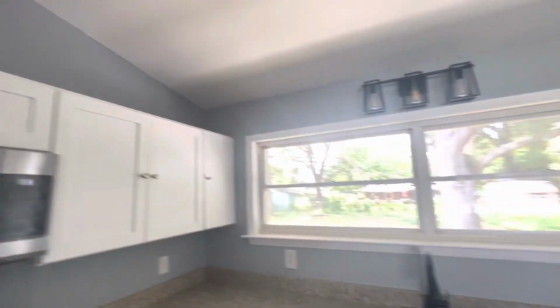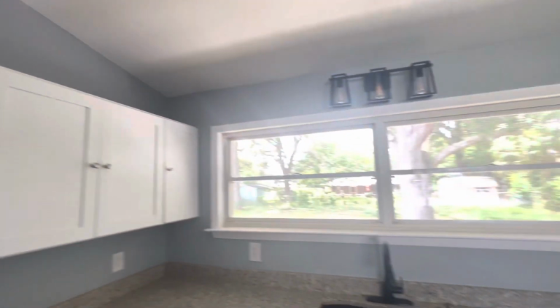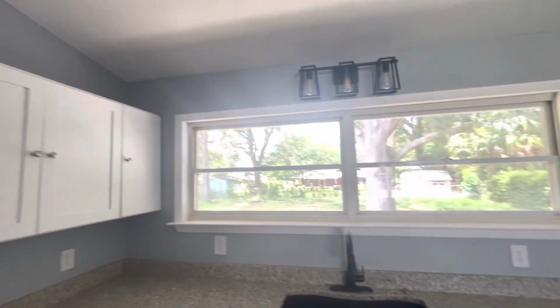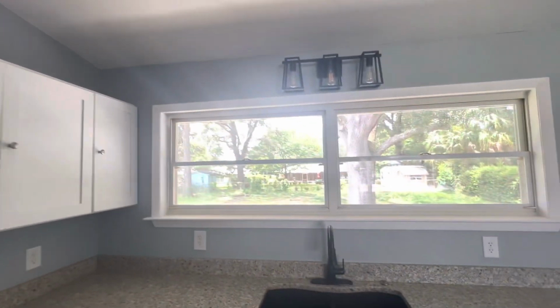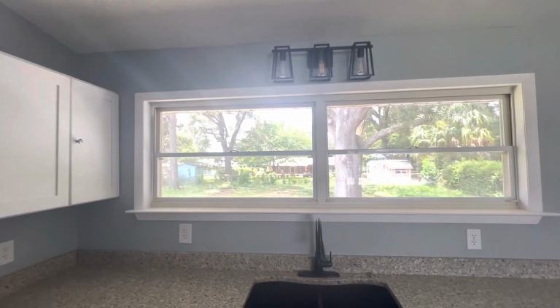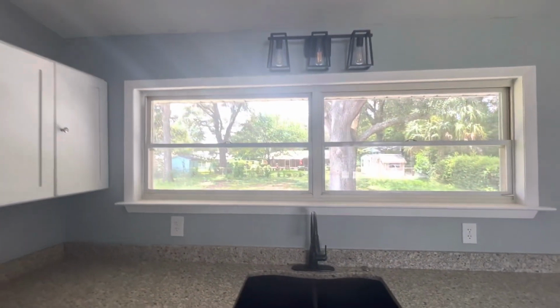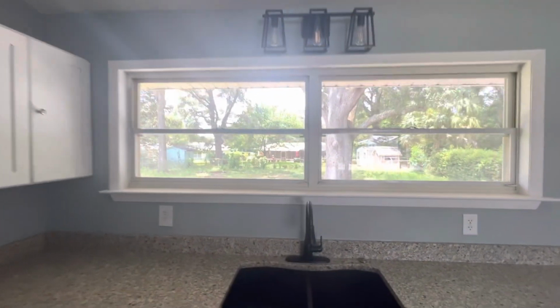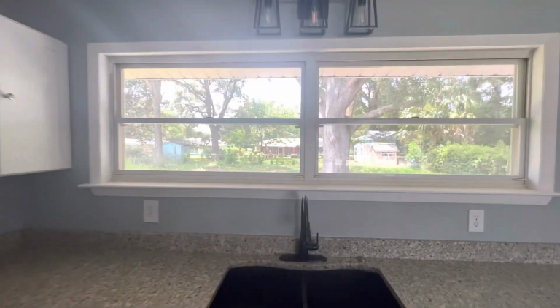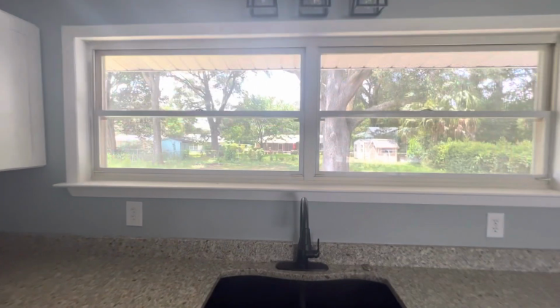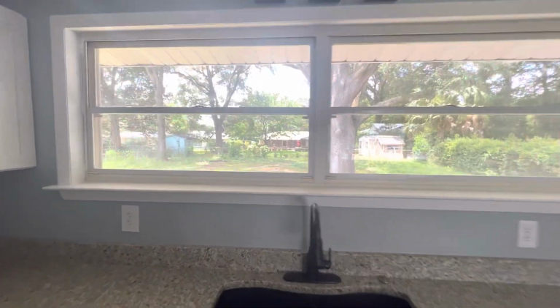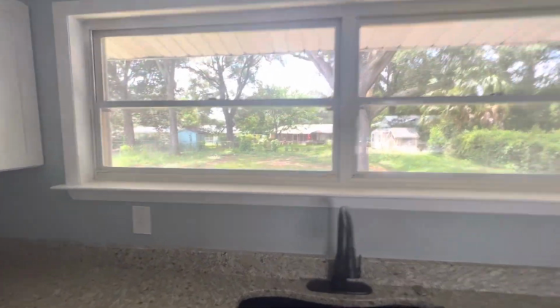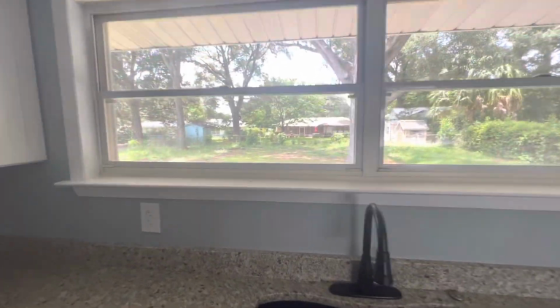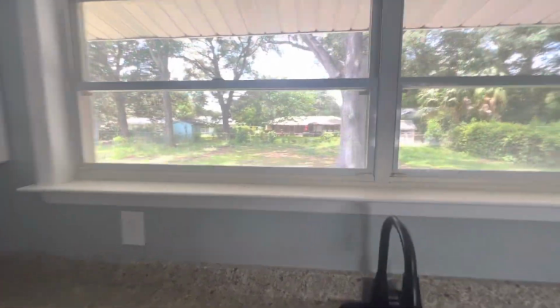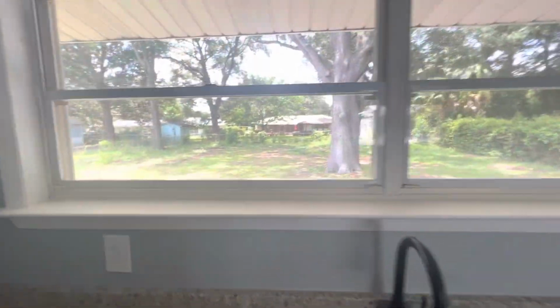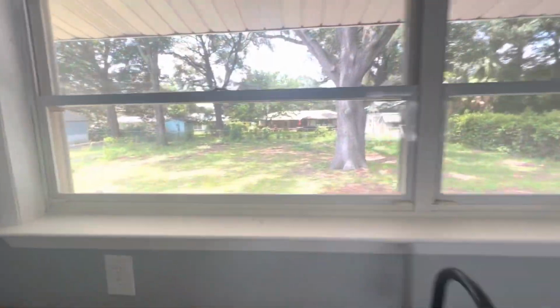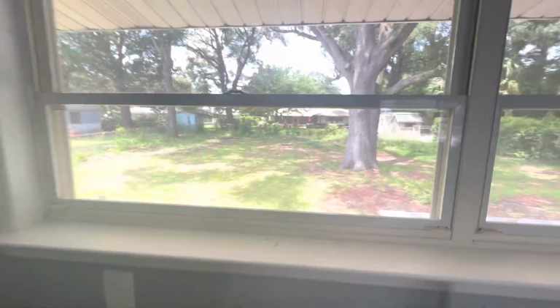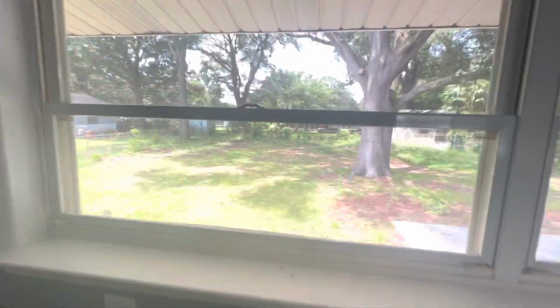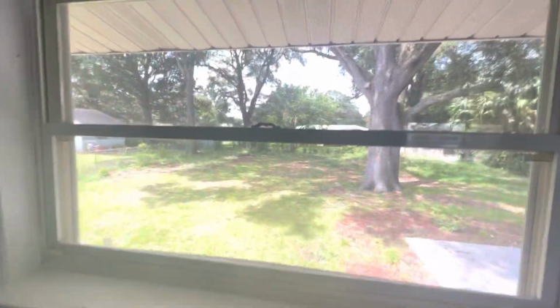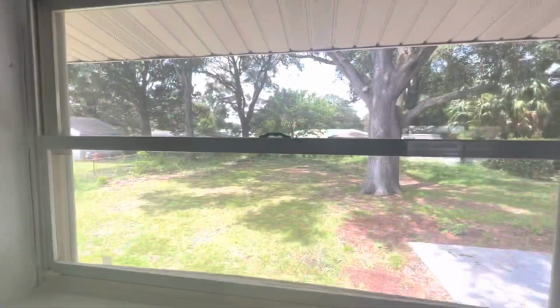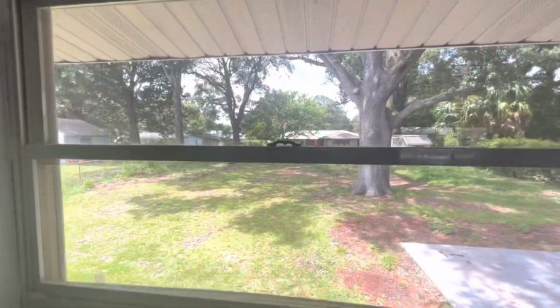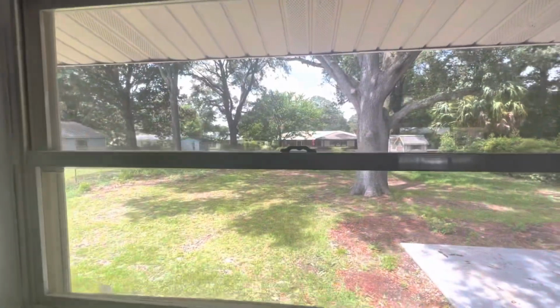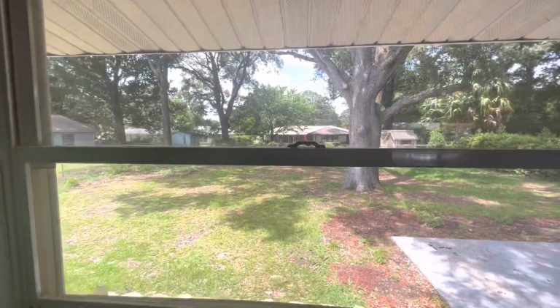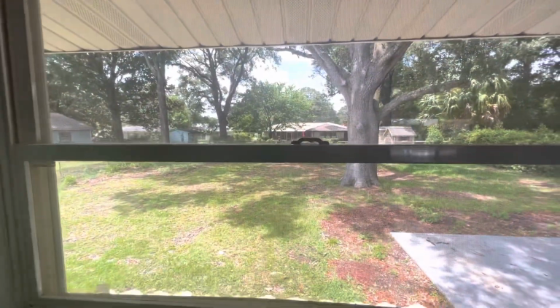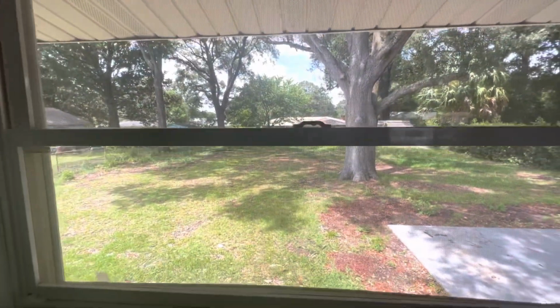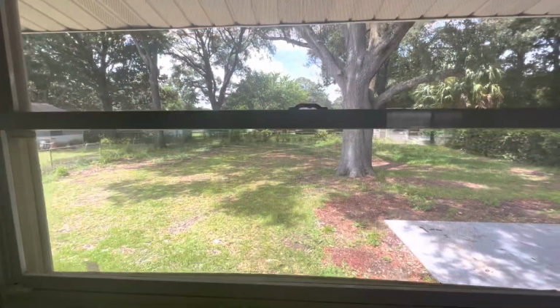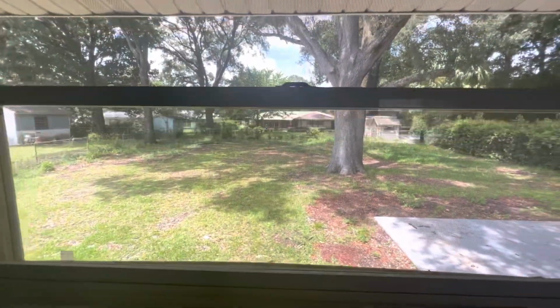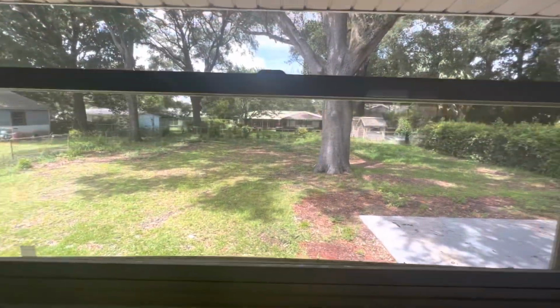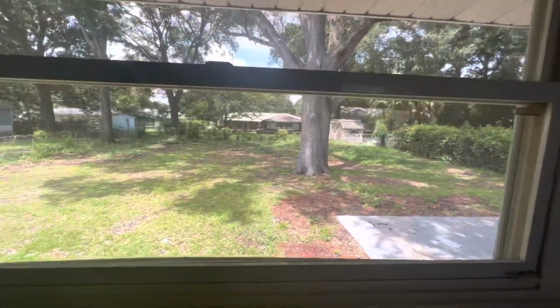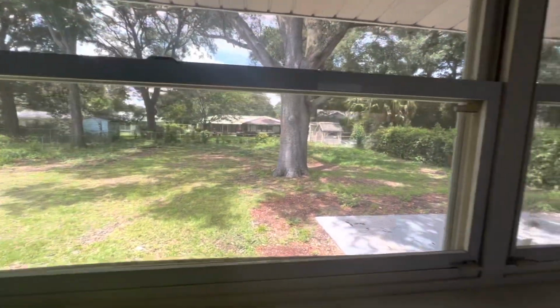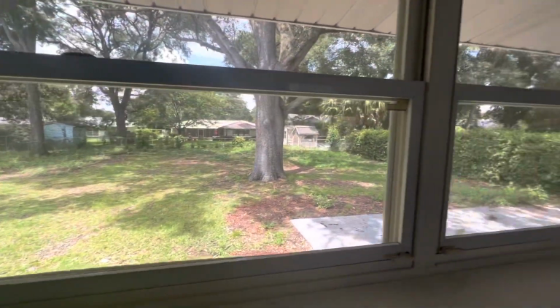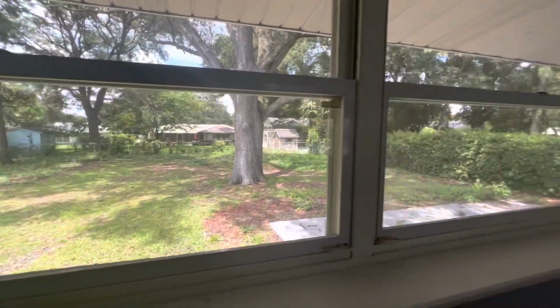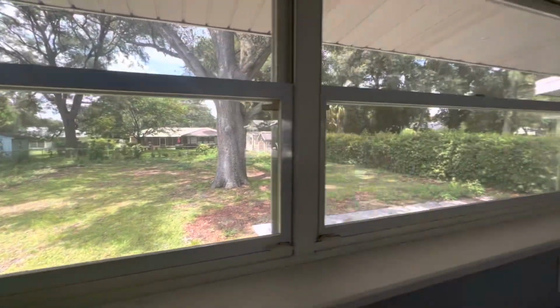Here's the backyard. Big windows. Backyard view.